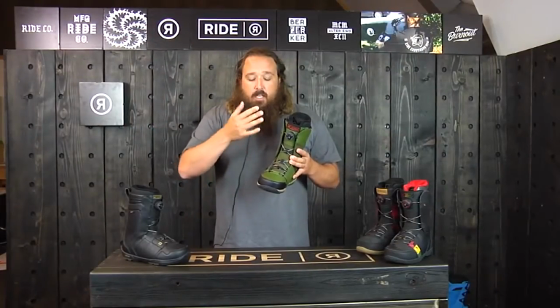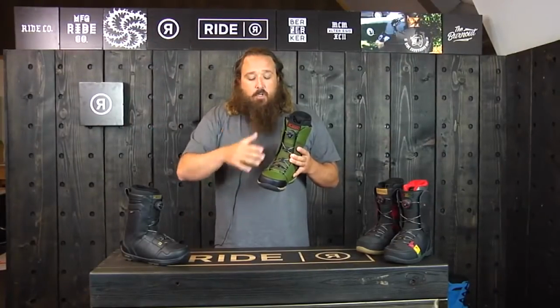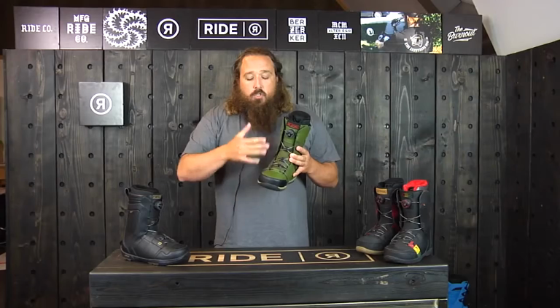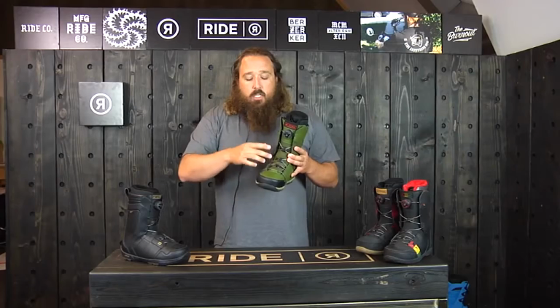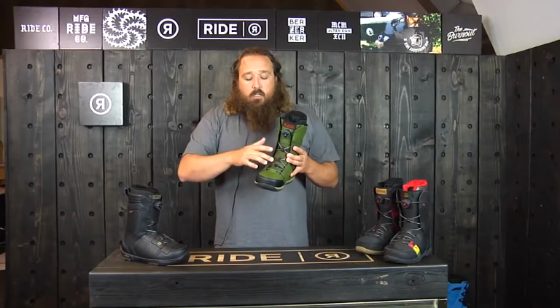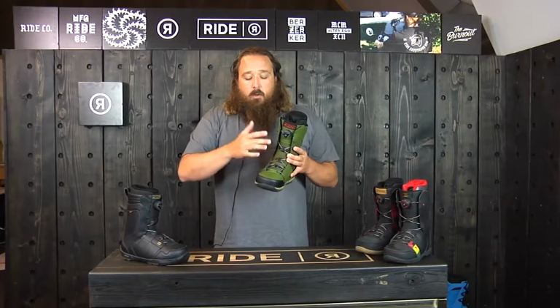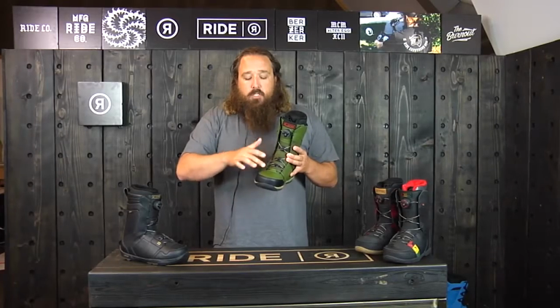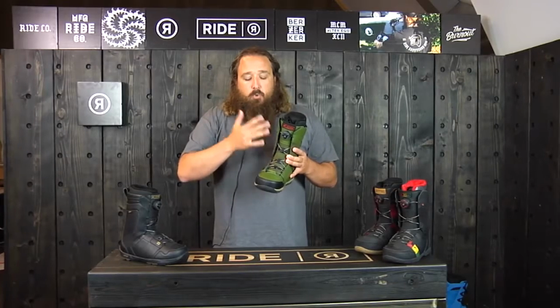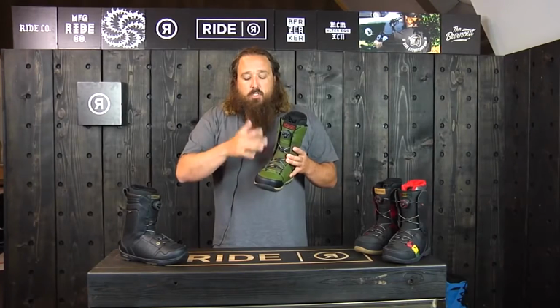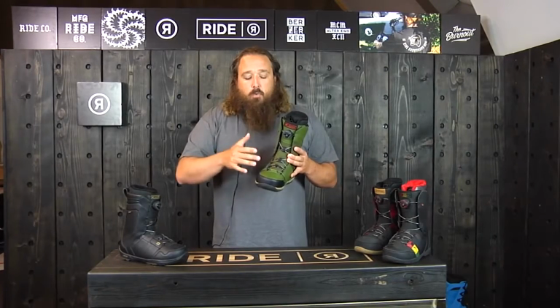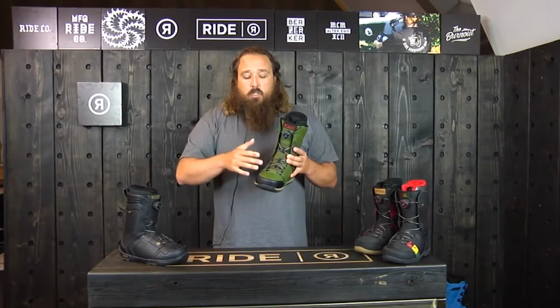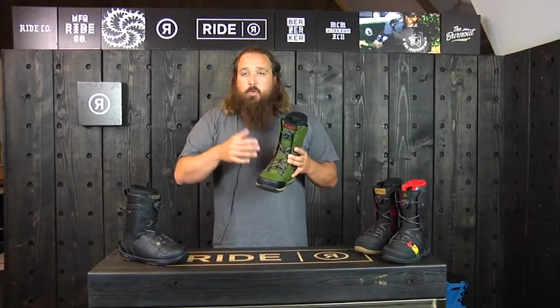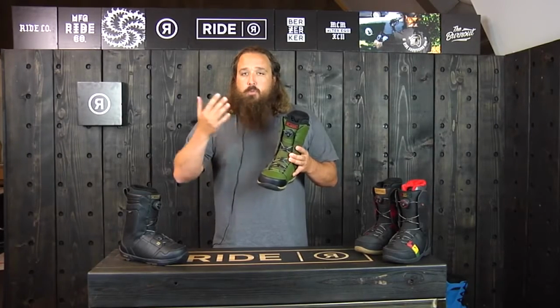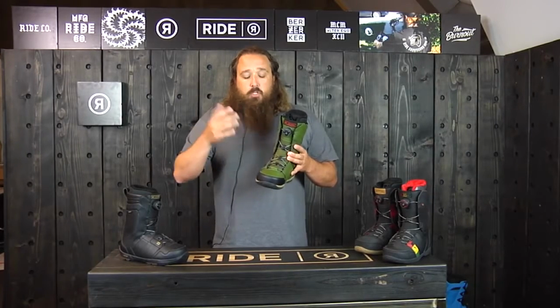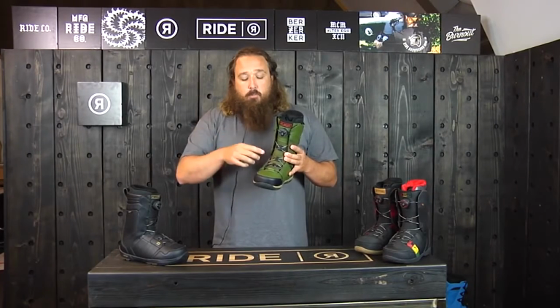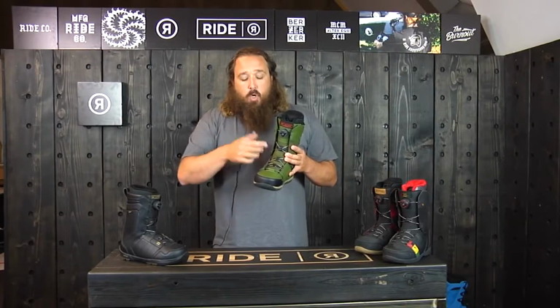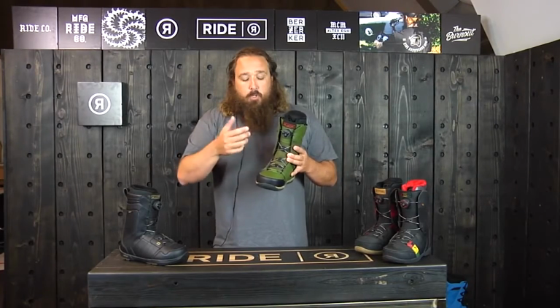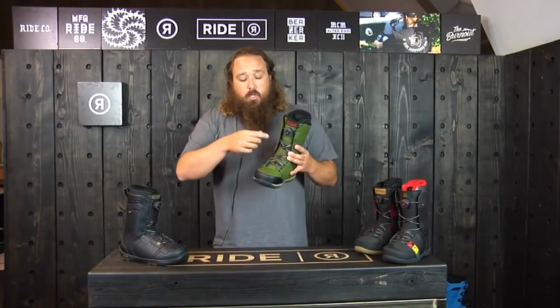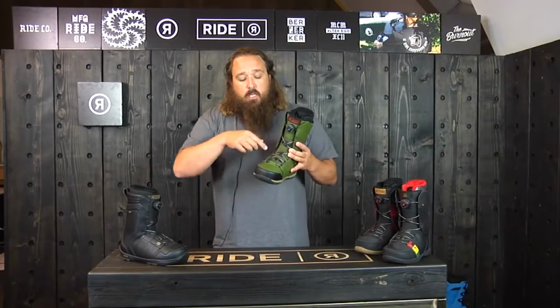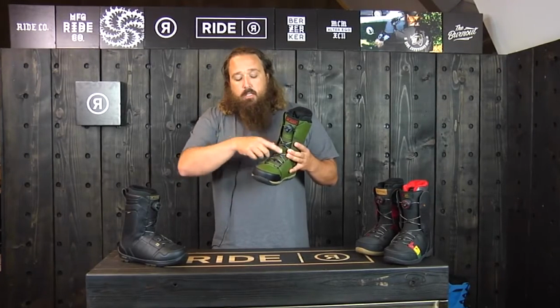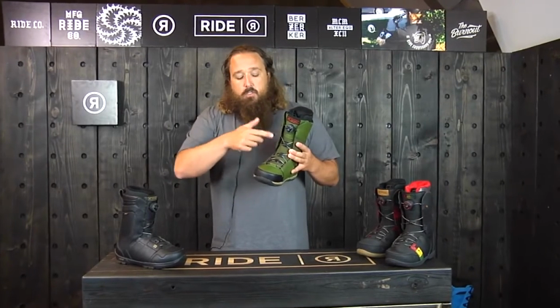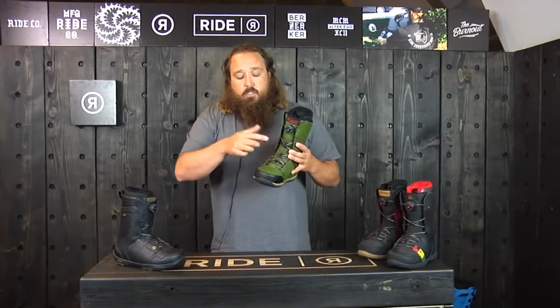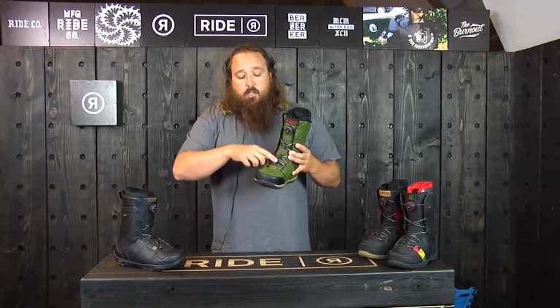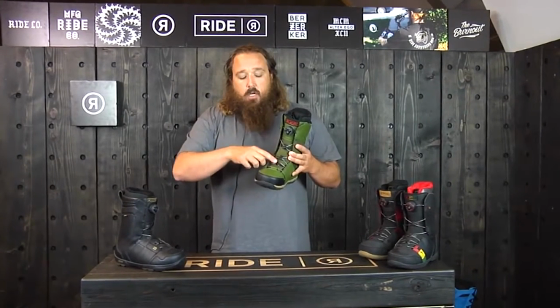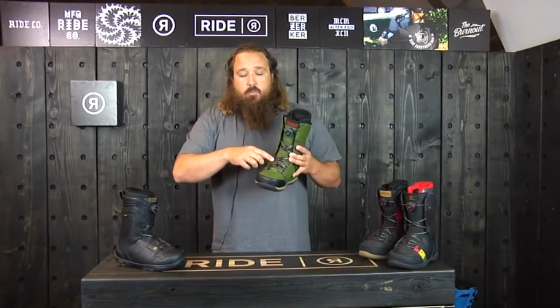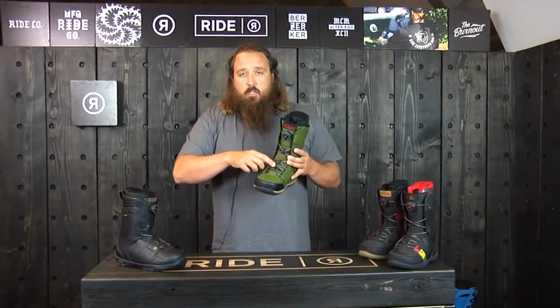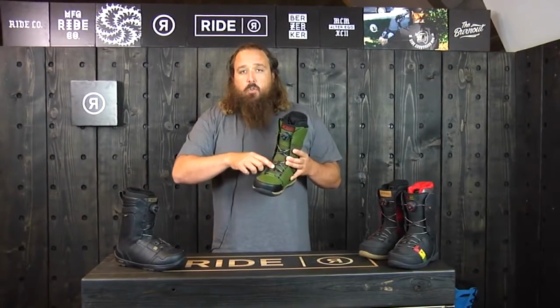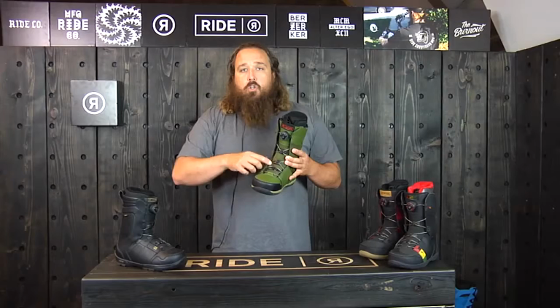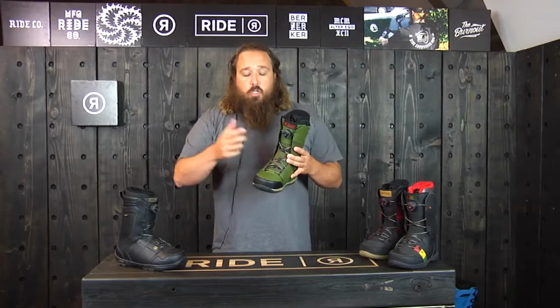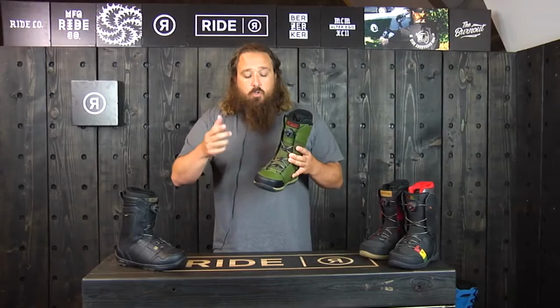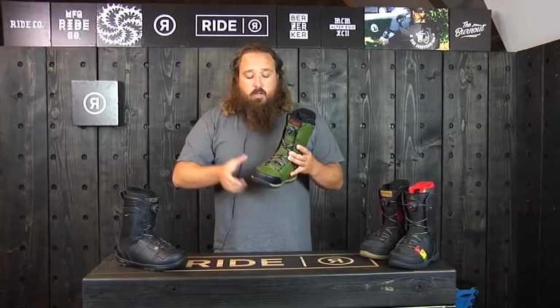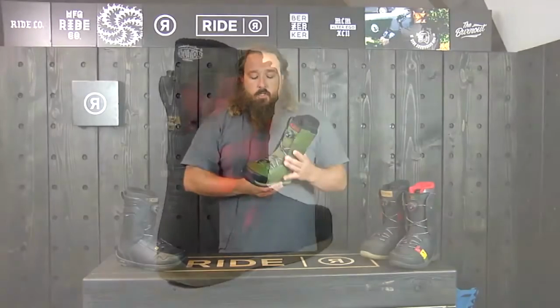If you're used to getting pressure points anywhere on your boots and you've been using a BOA boot that uses a standard crossover there, you'll notice a huge difference.